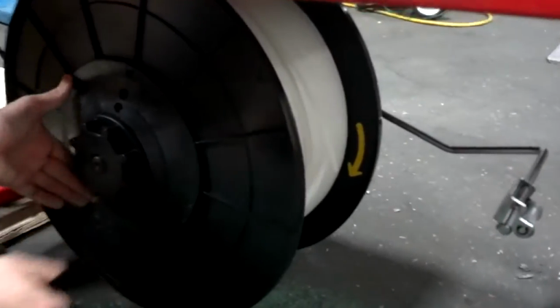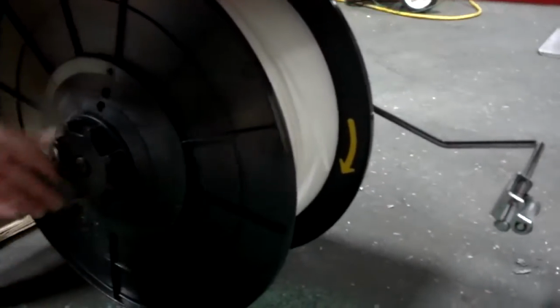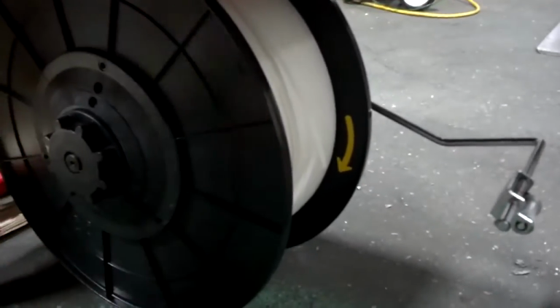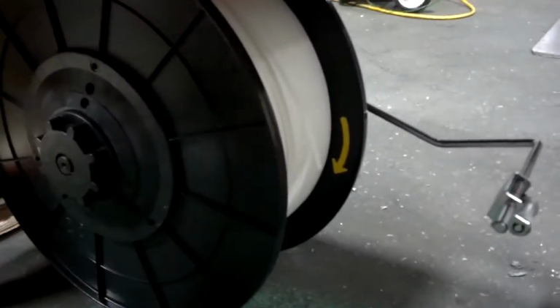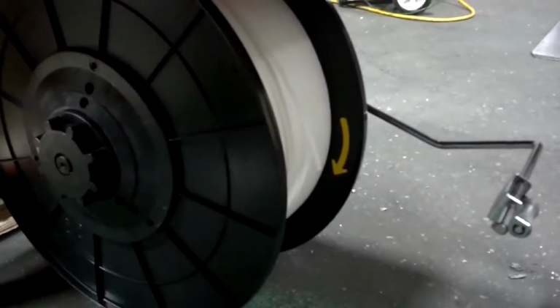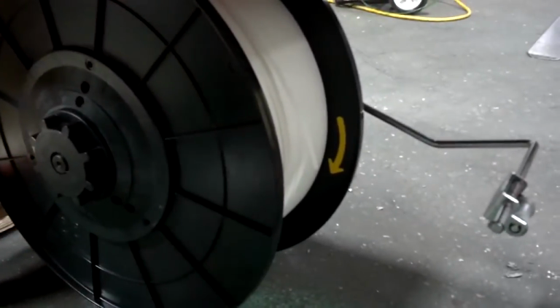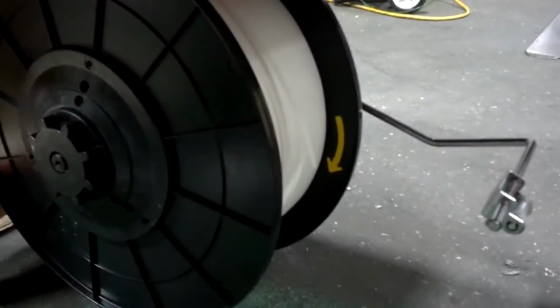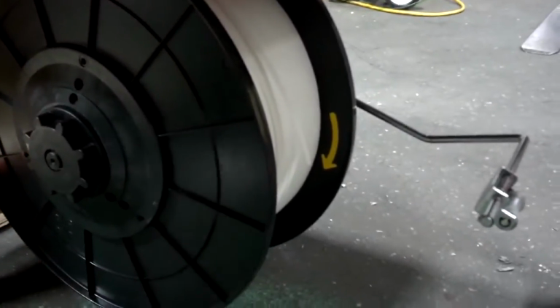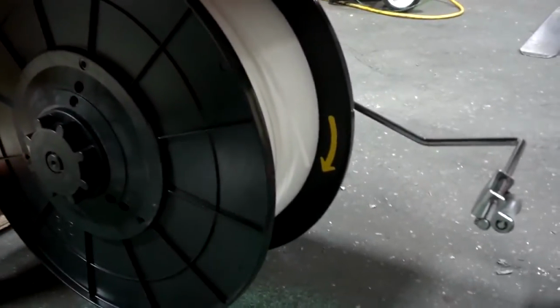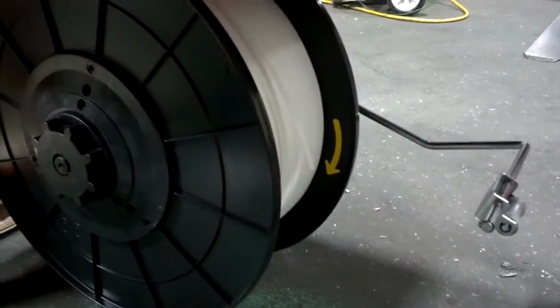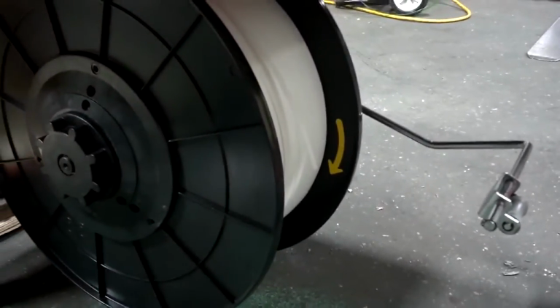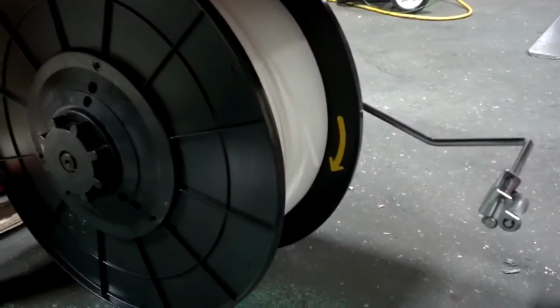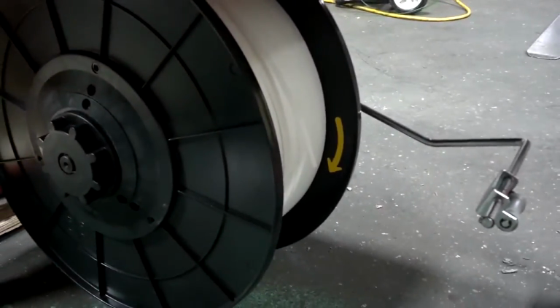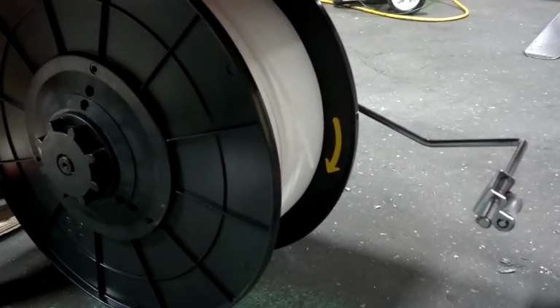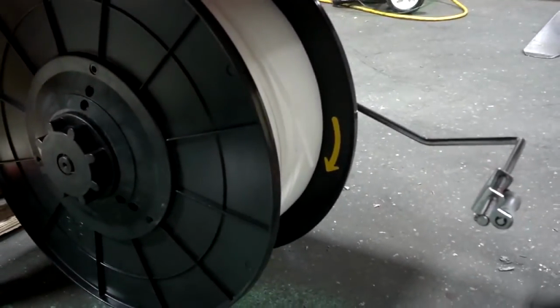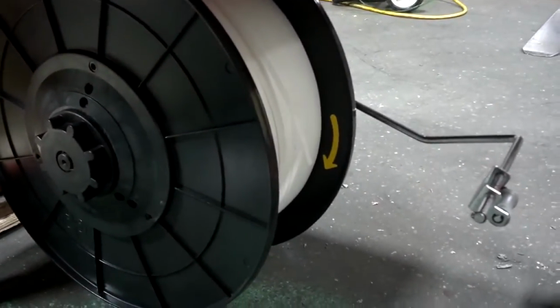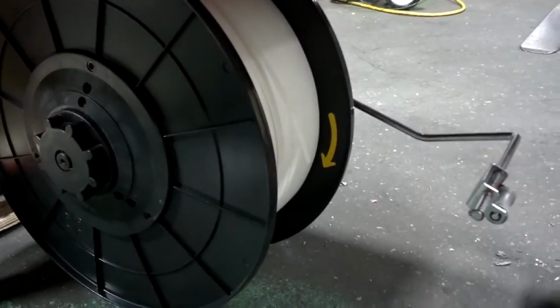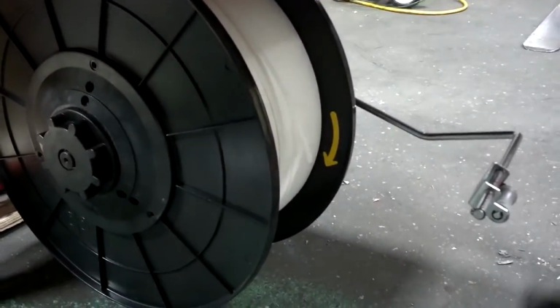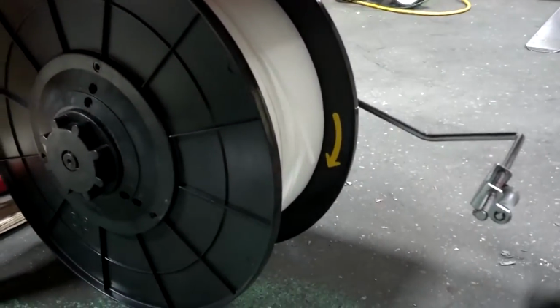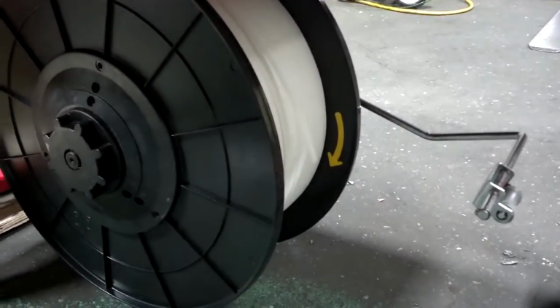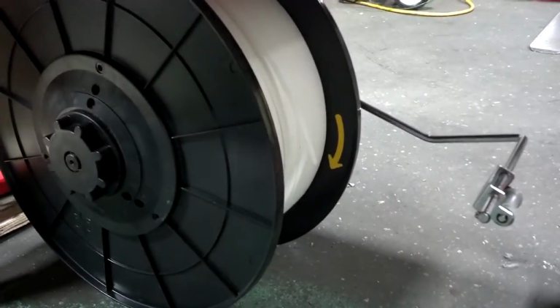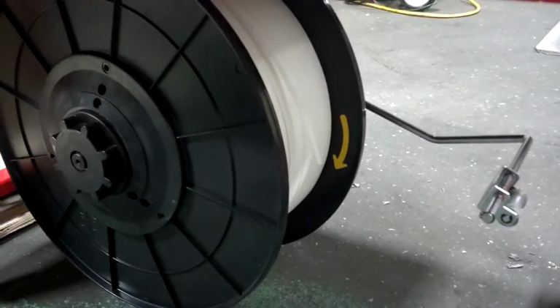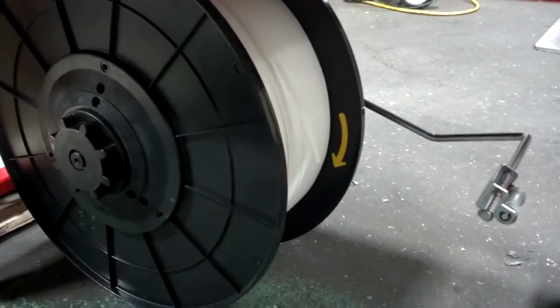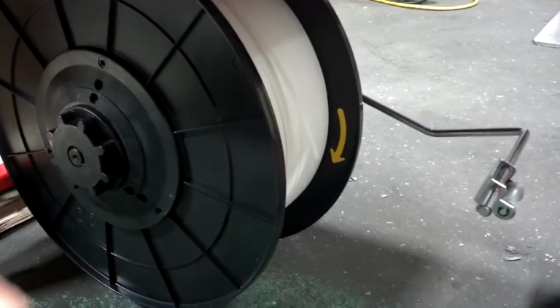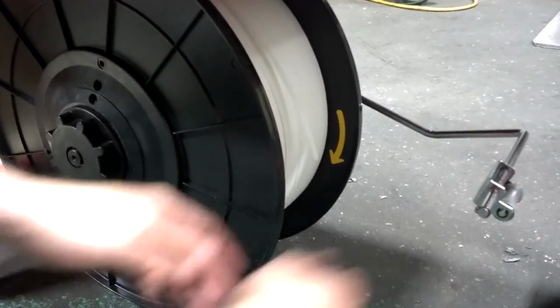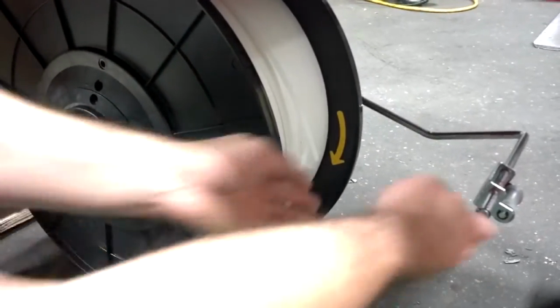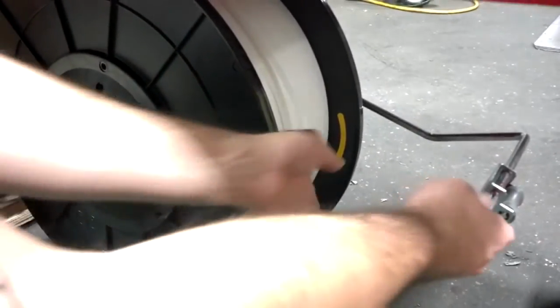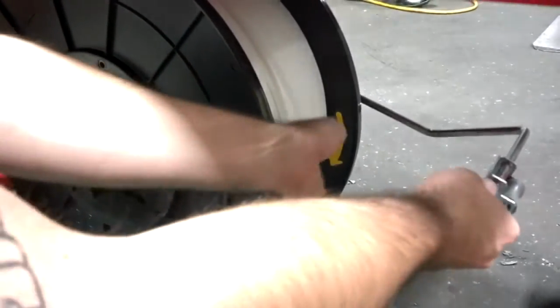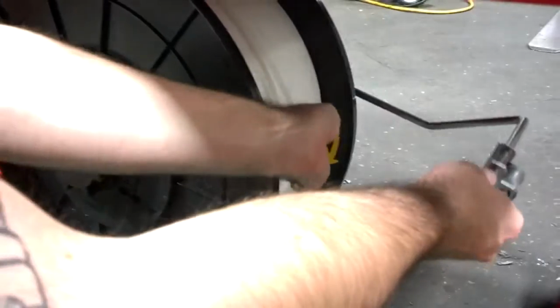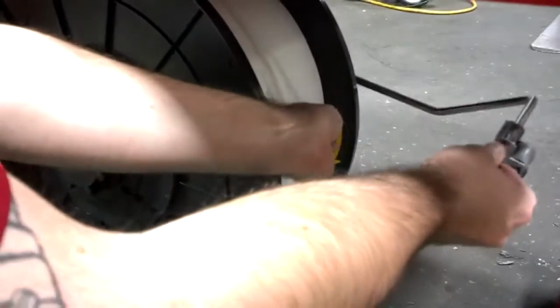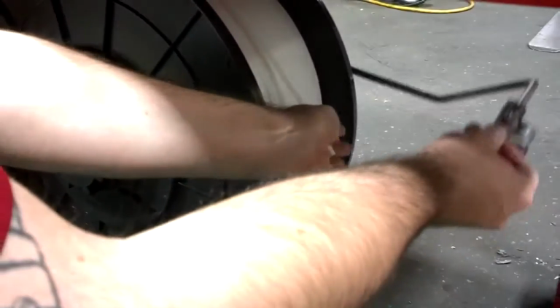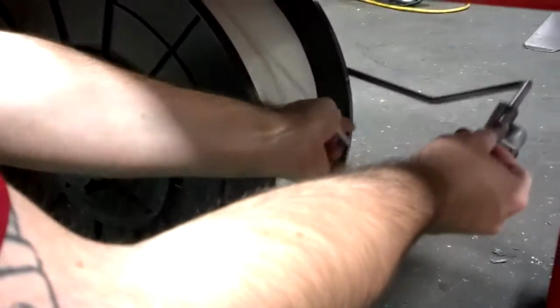You'll notice that there is an arrow indicating which way the strap needs to come off of the coil.